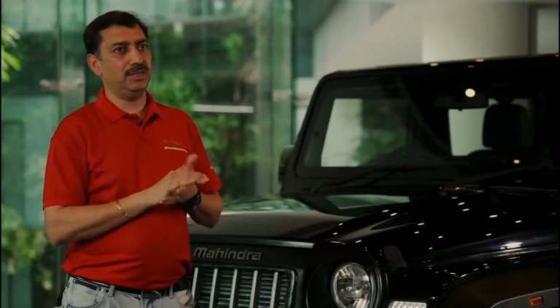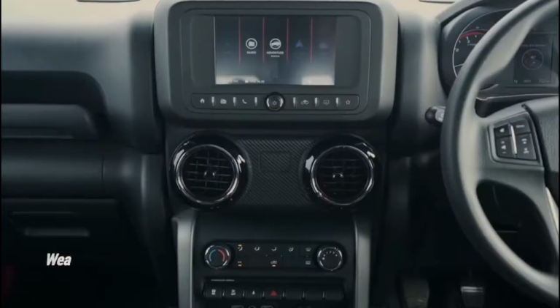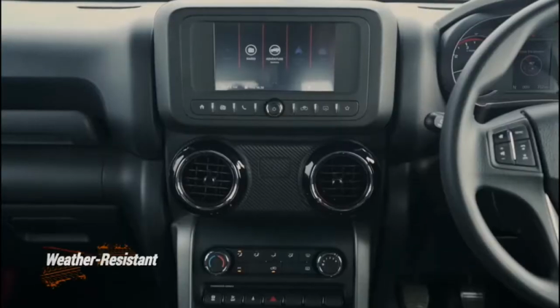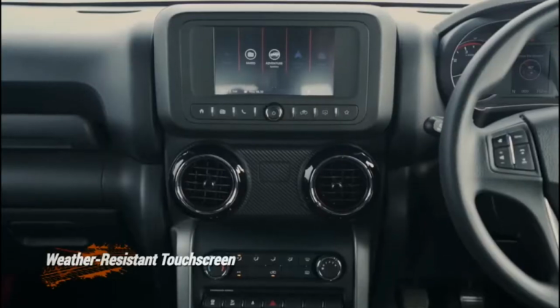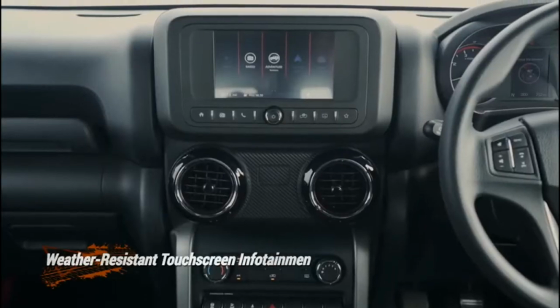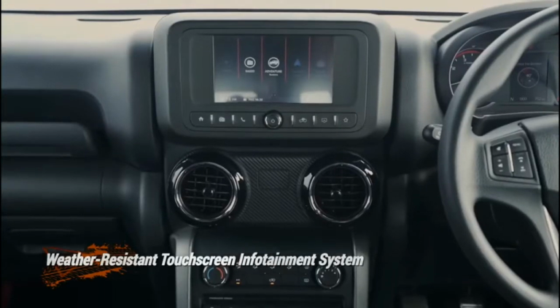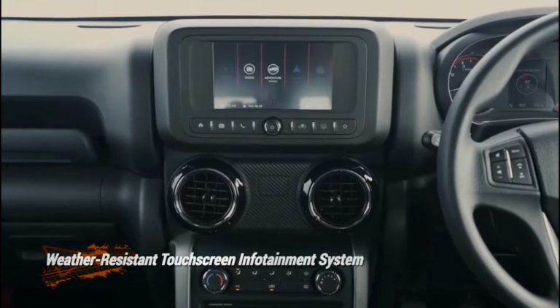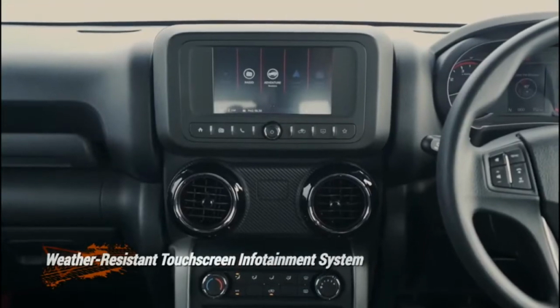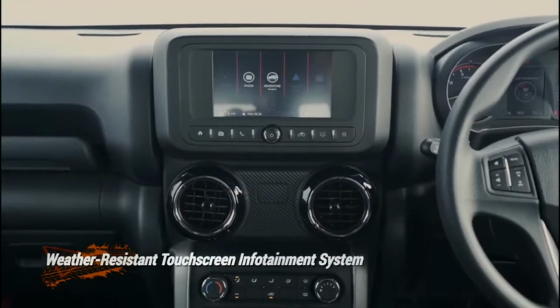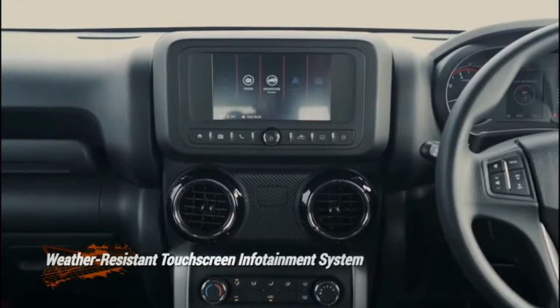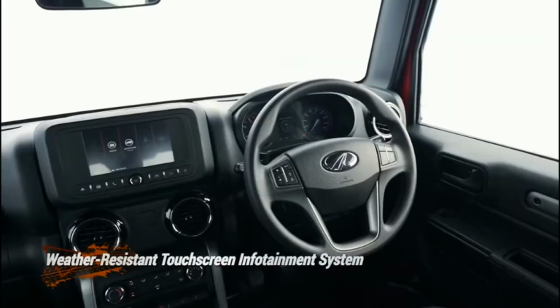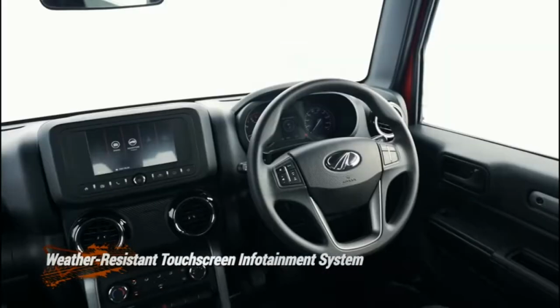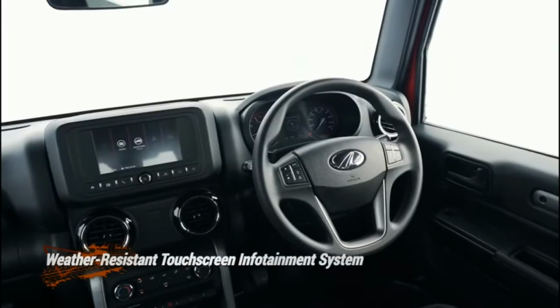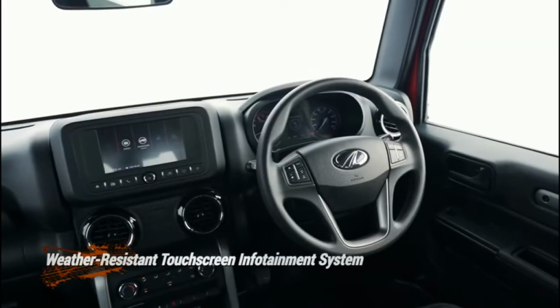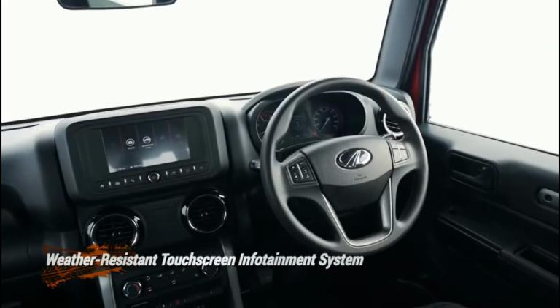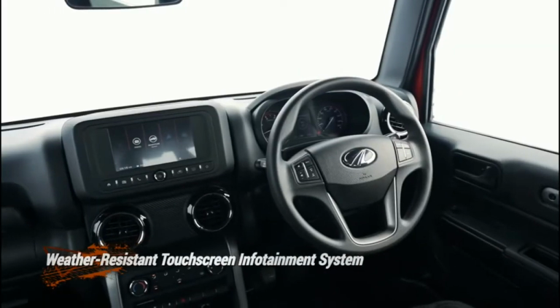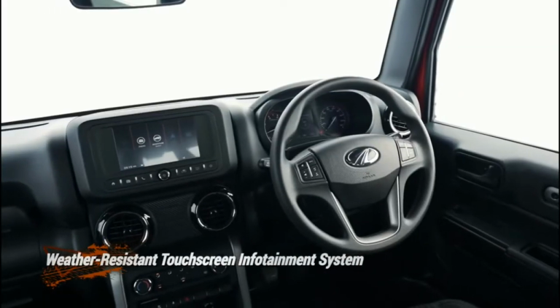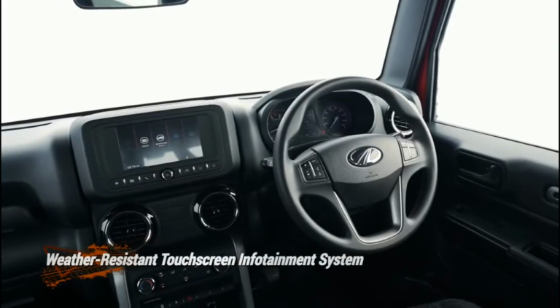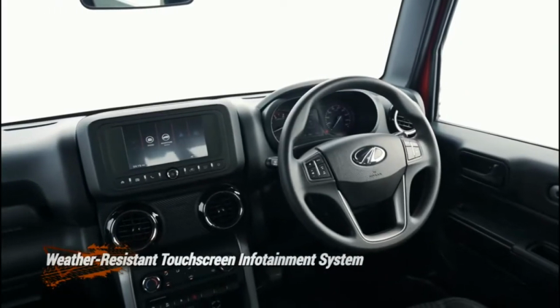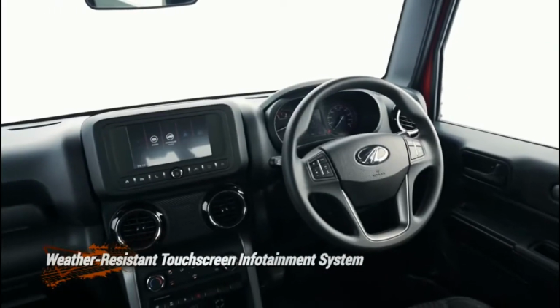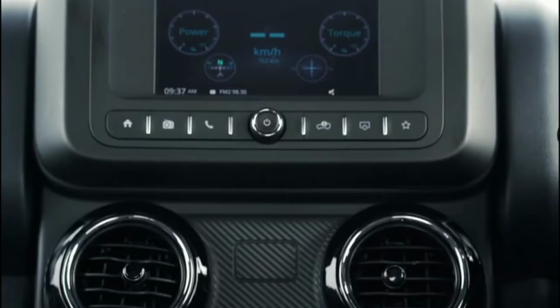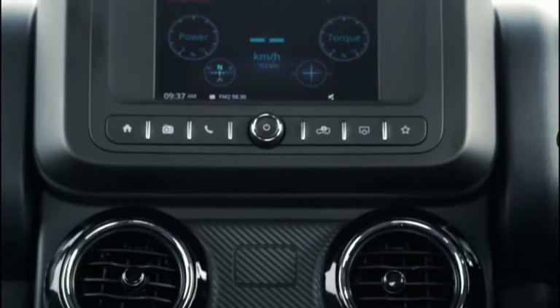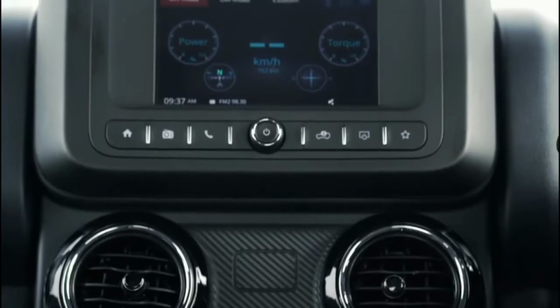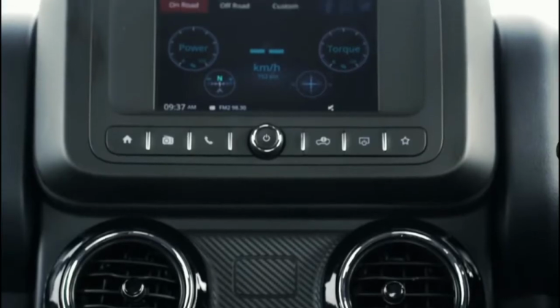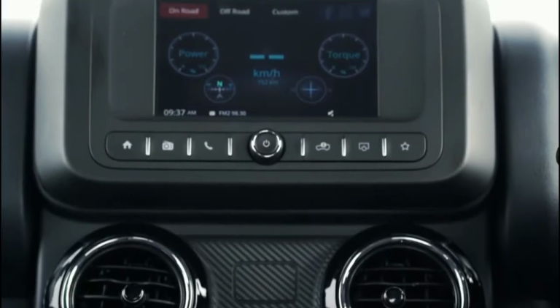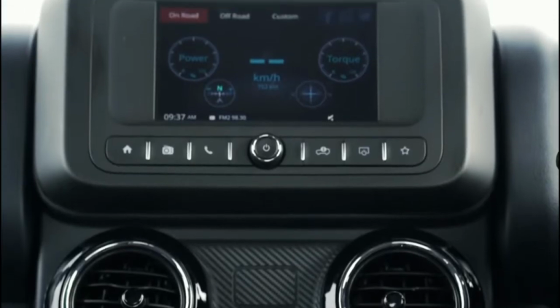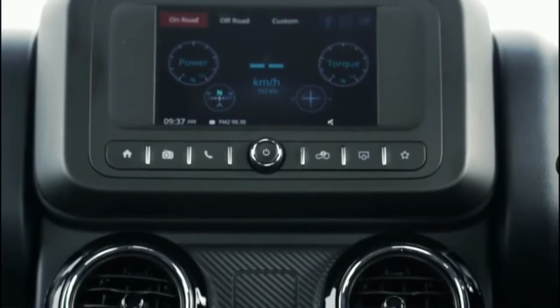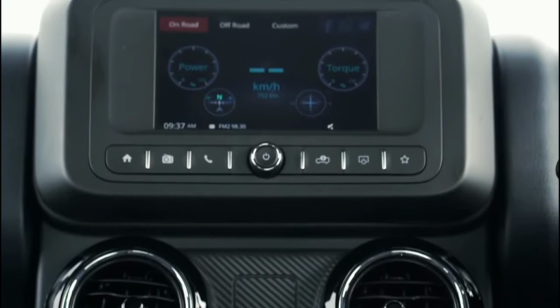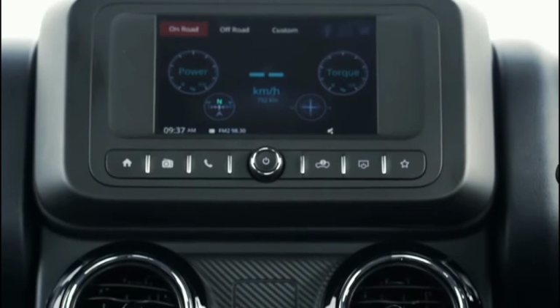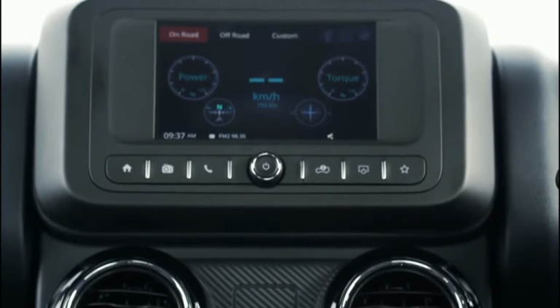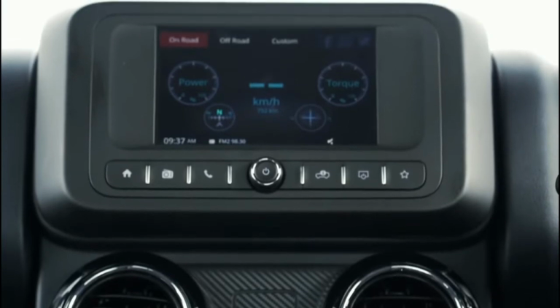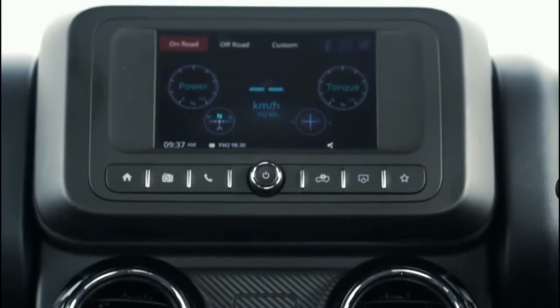We have a seven-inch touchscreen infotainment system which keeps you connected with the latest trends in the world.